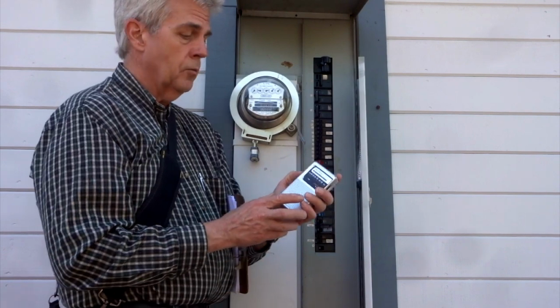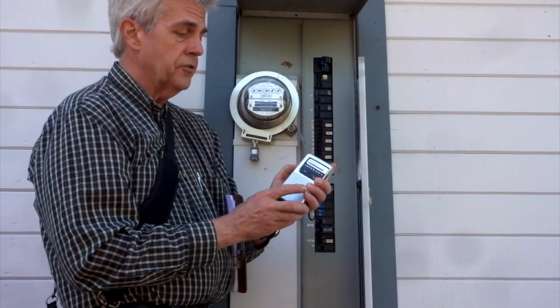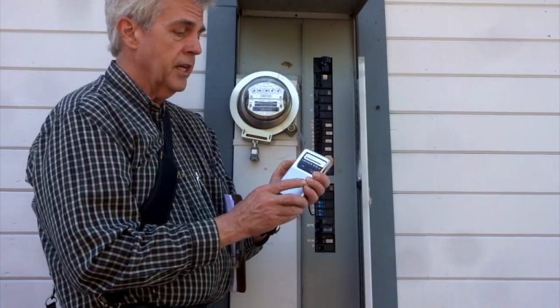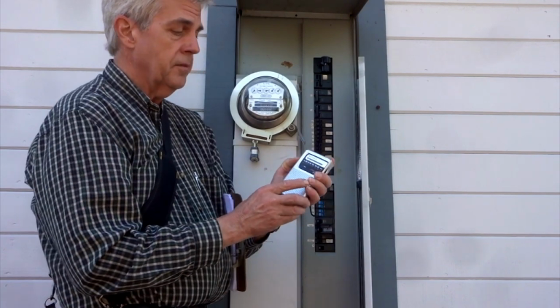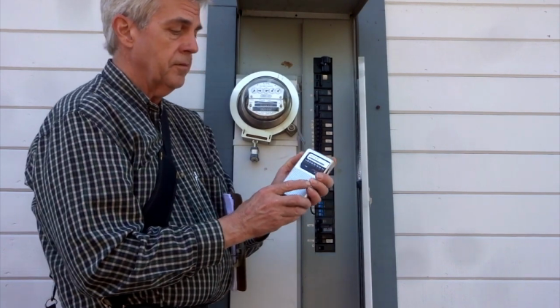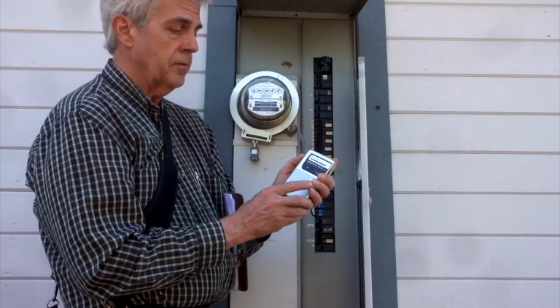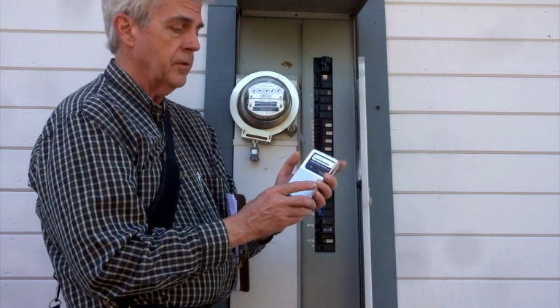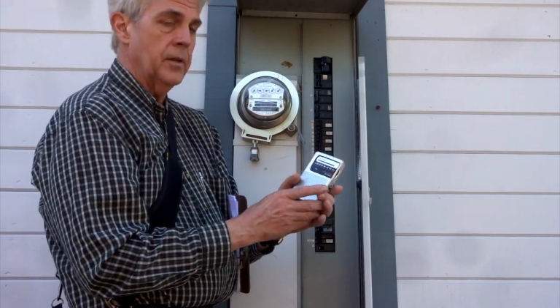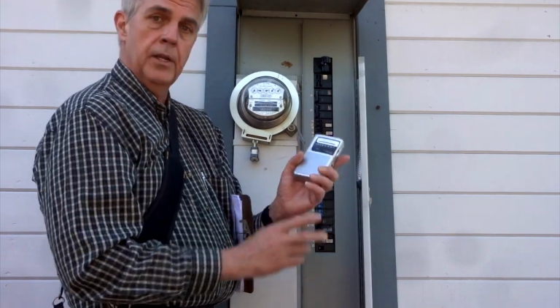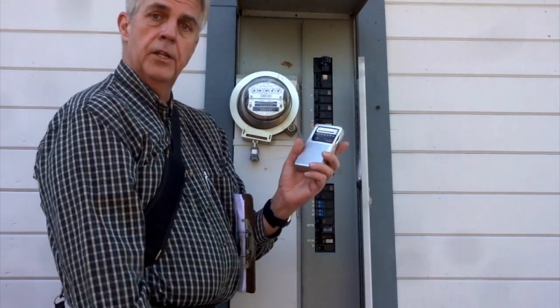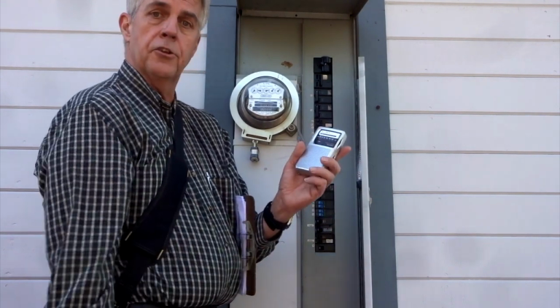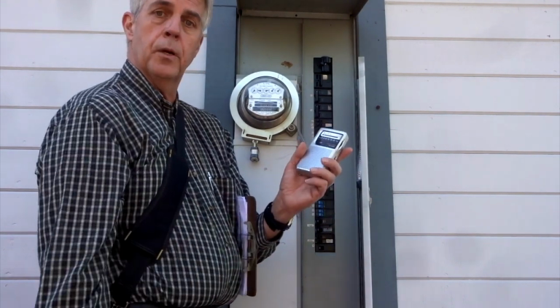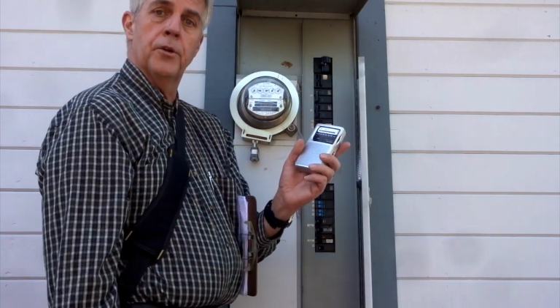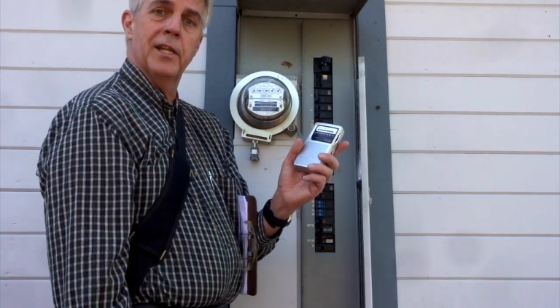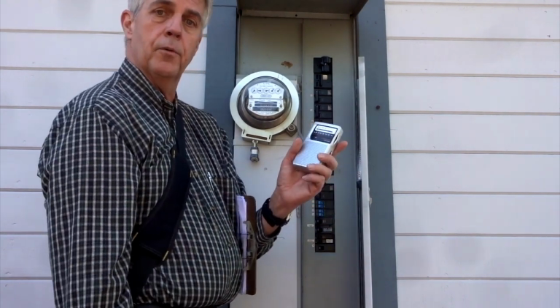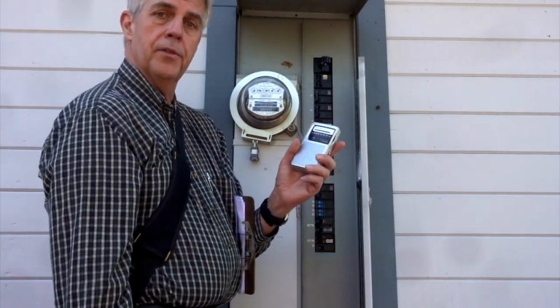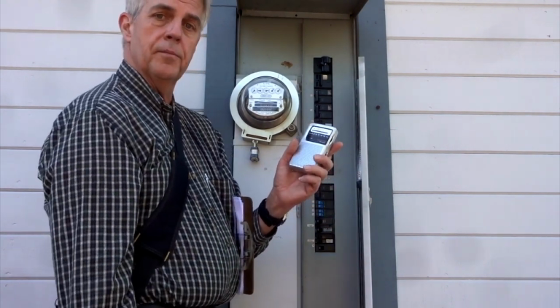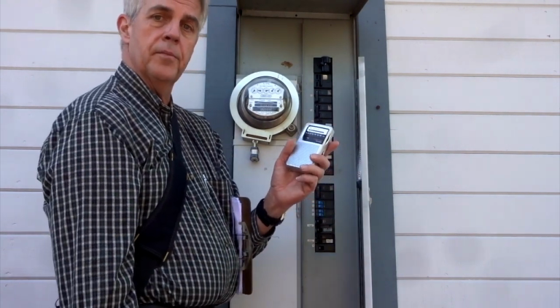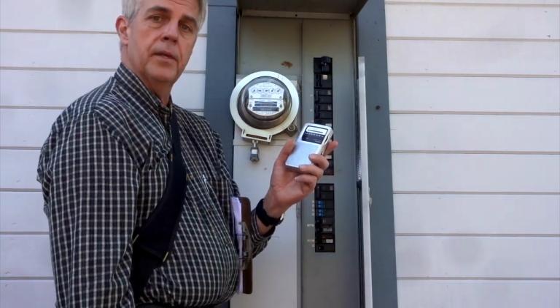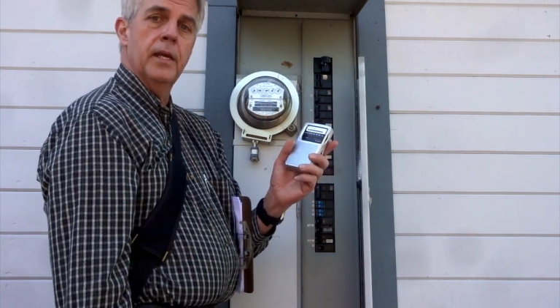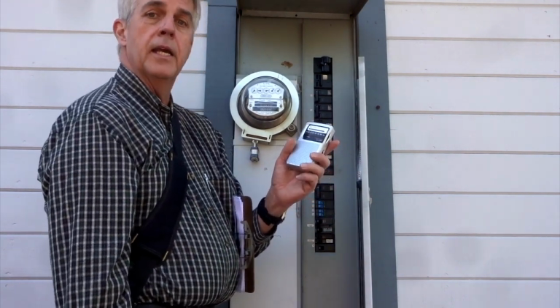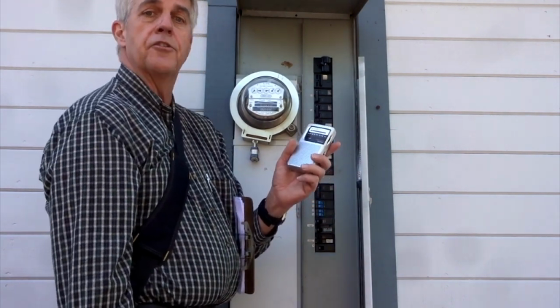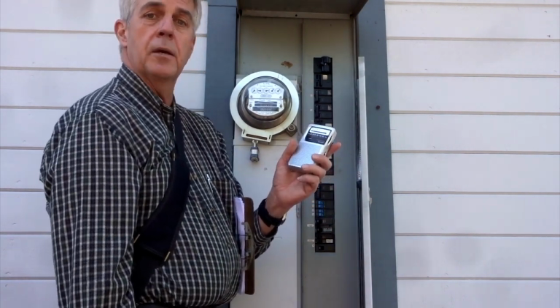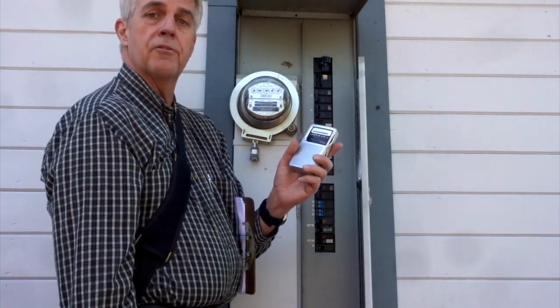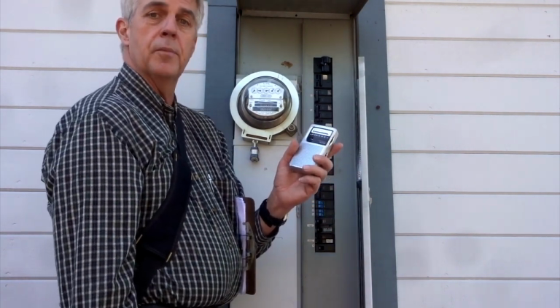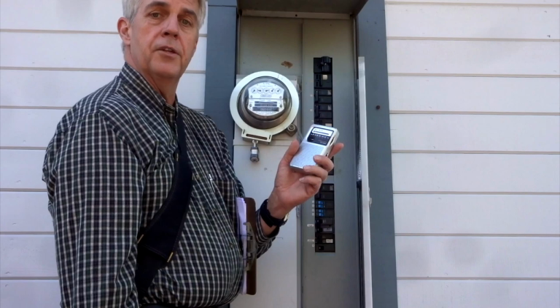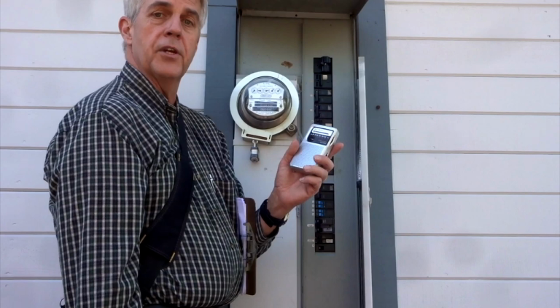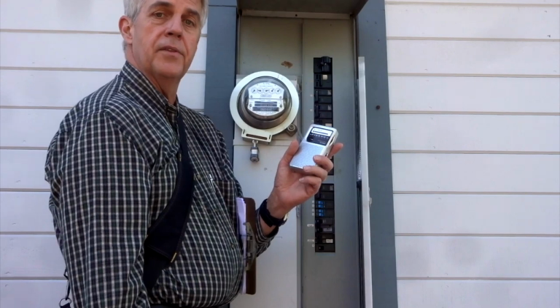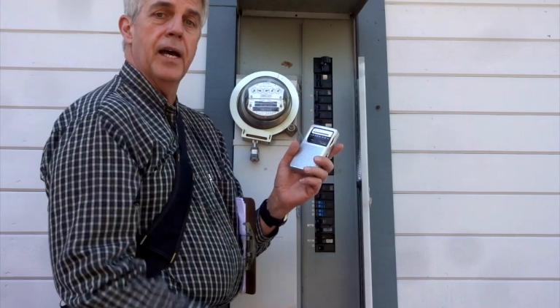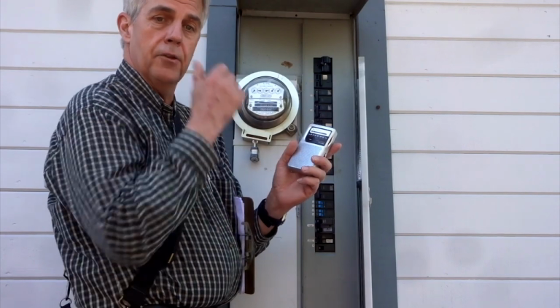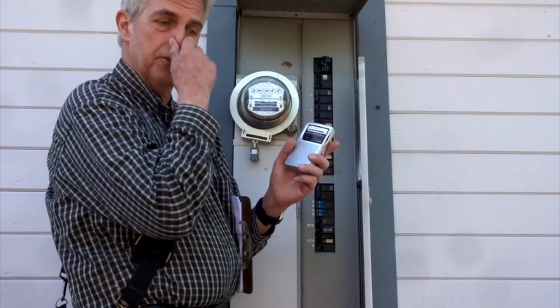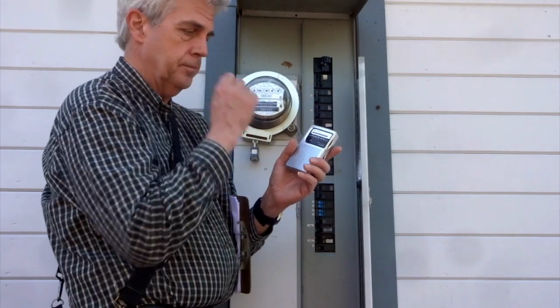Once again, this is what we're dealing with — it's coming from inside the house.